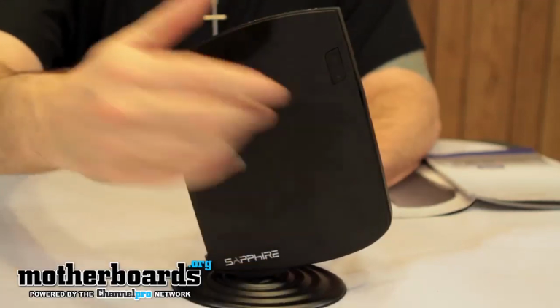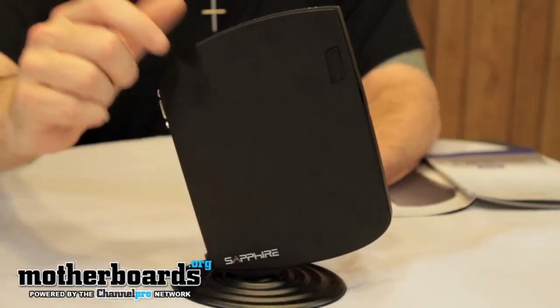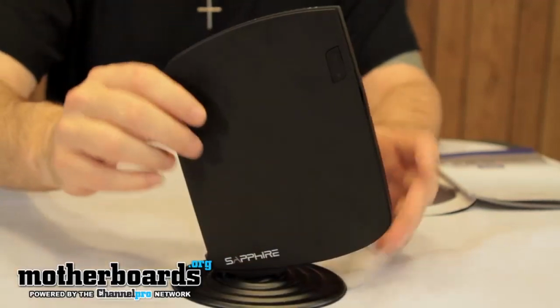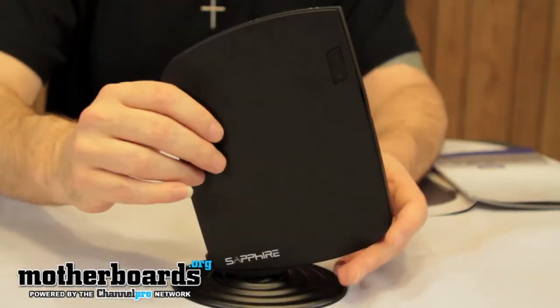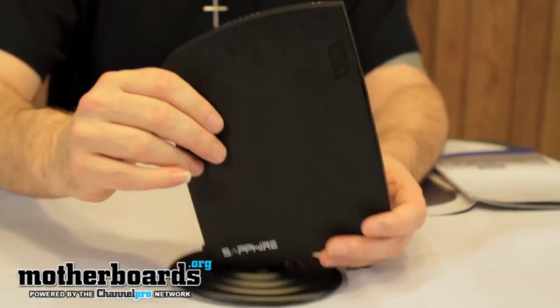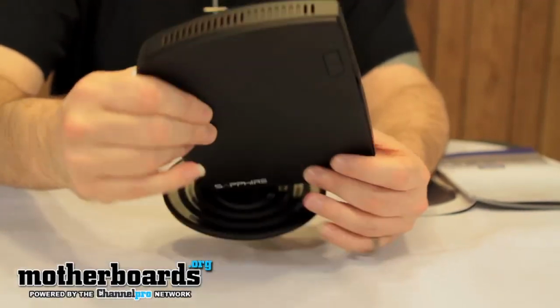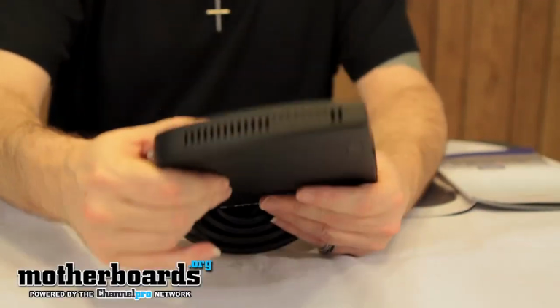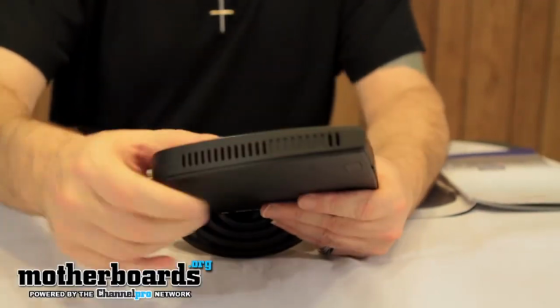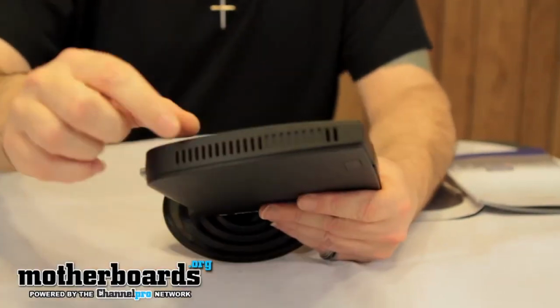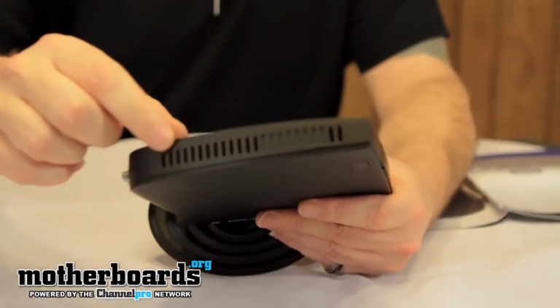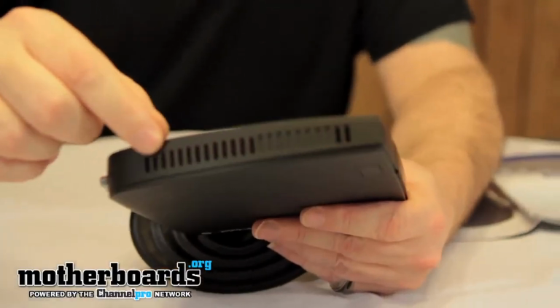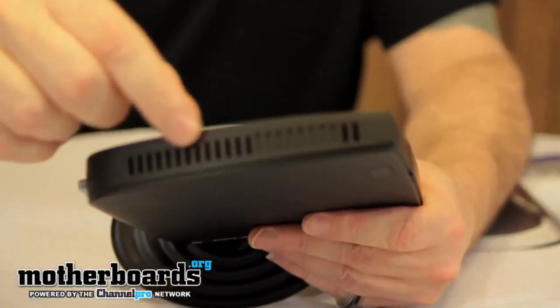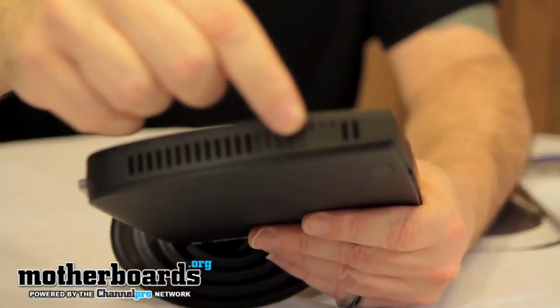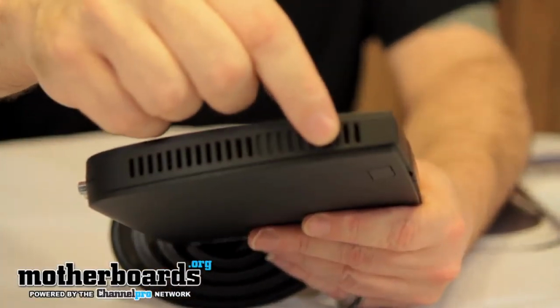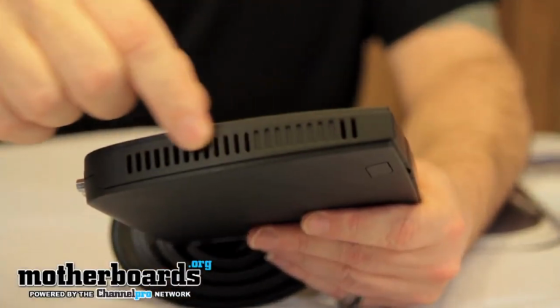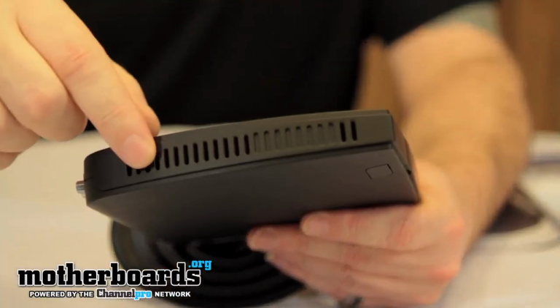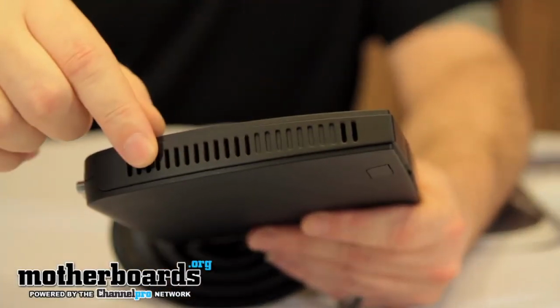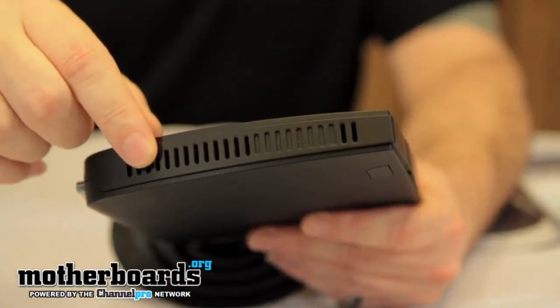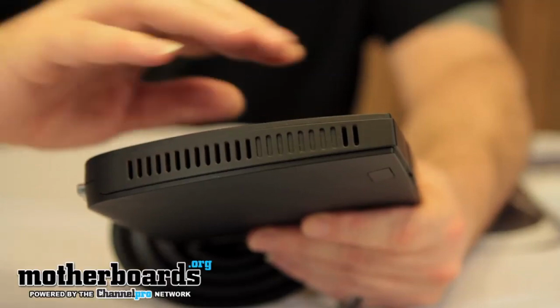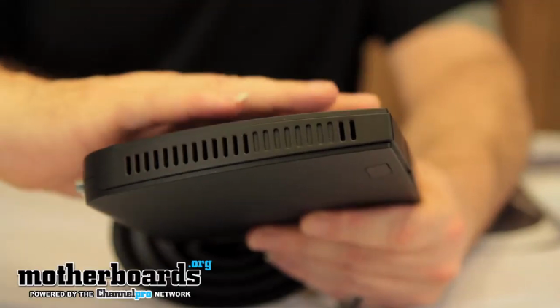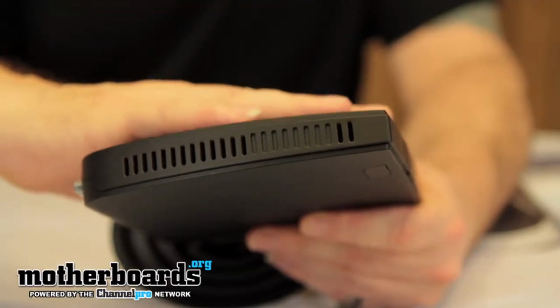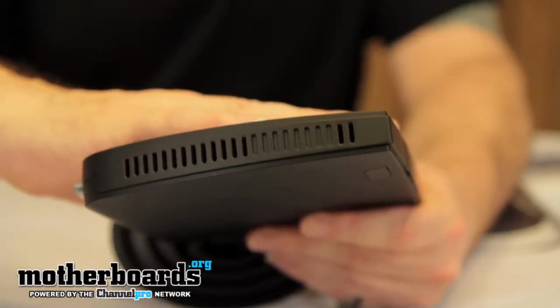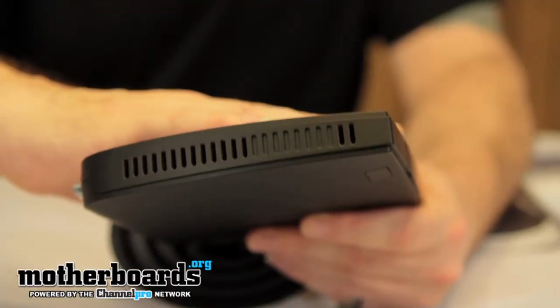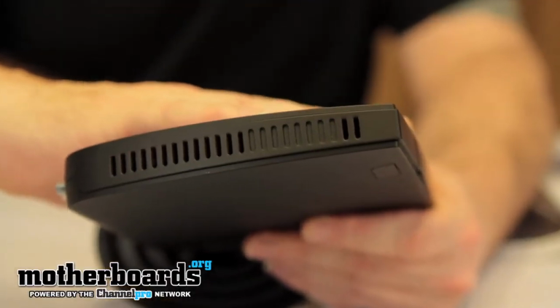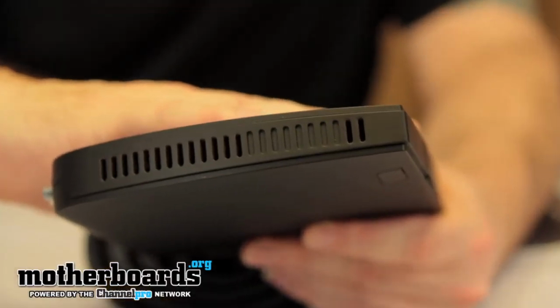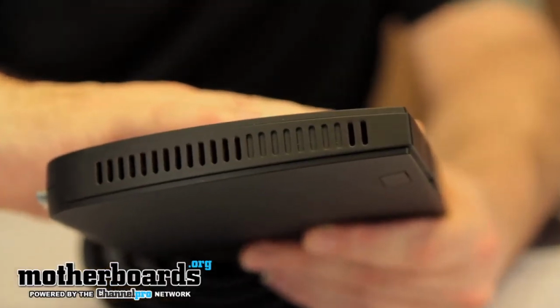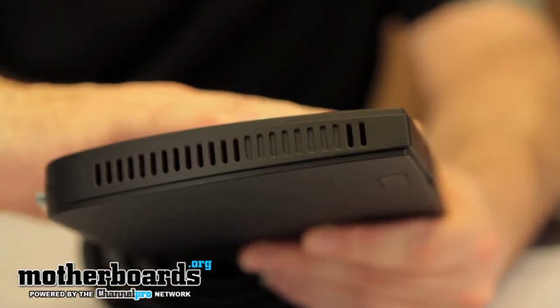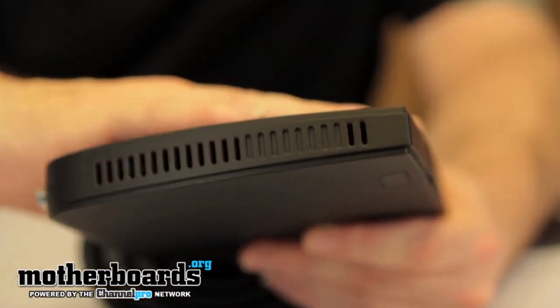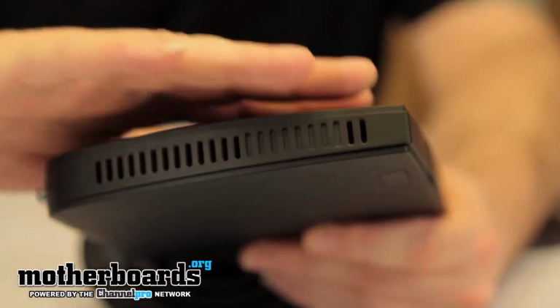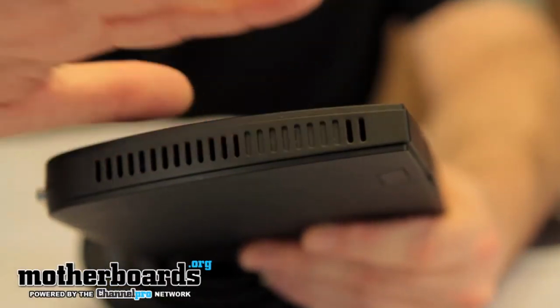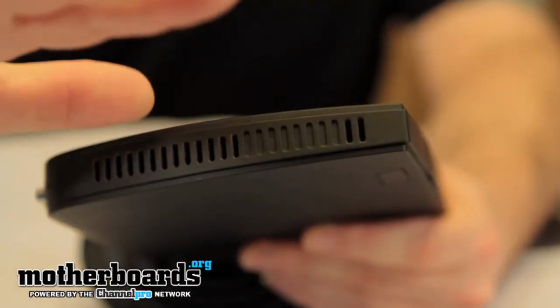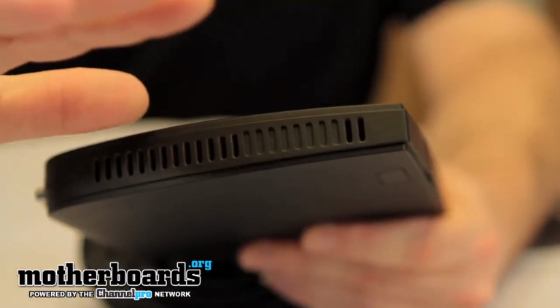Now we'll take a look at the top of the unit — all the heat is actually dissipated out of the top. There are fans in here that blow all of the heat away from the CPU.